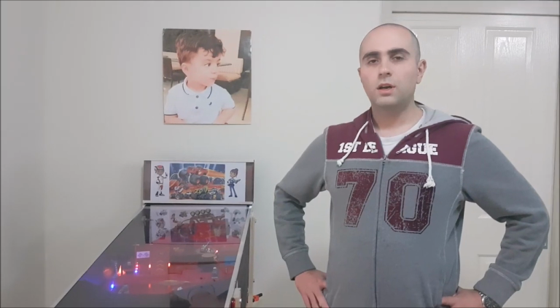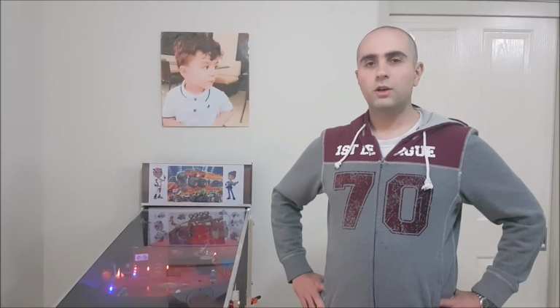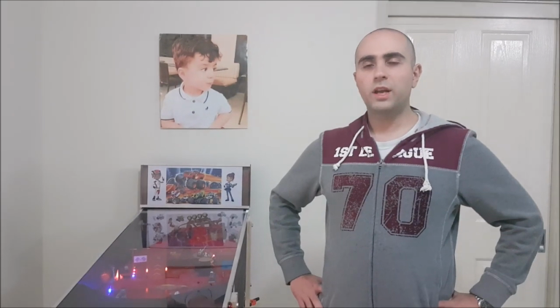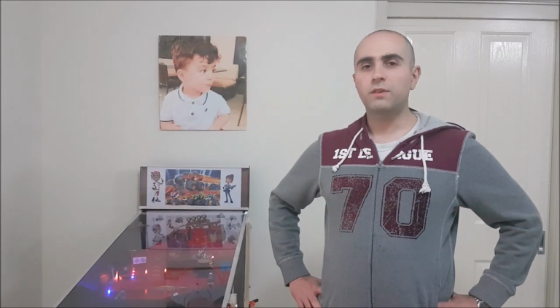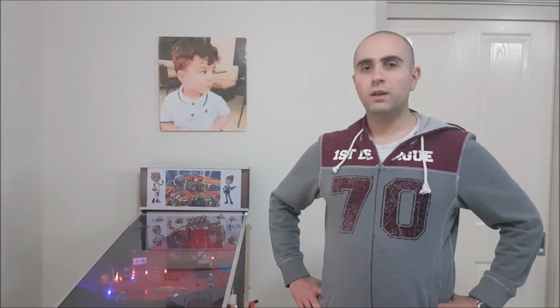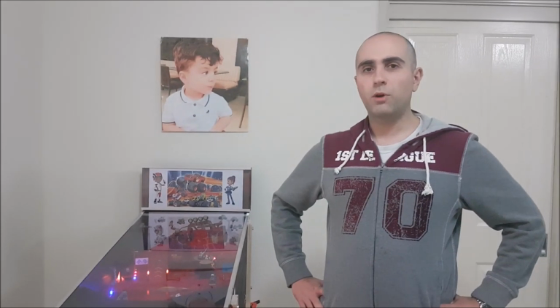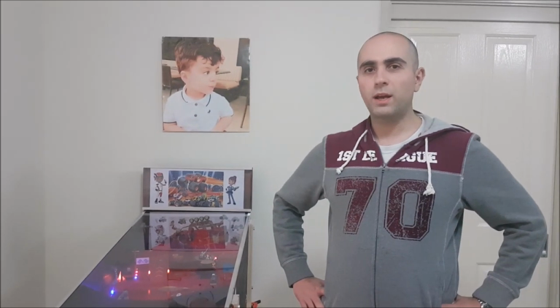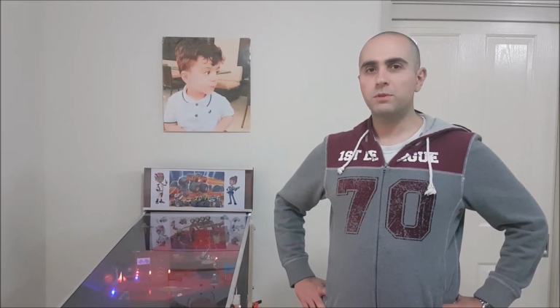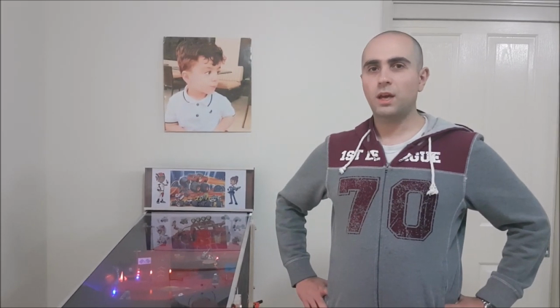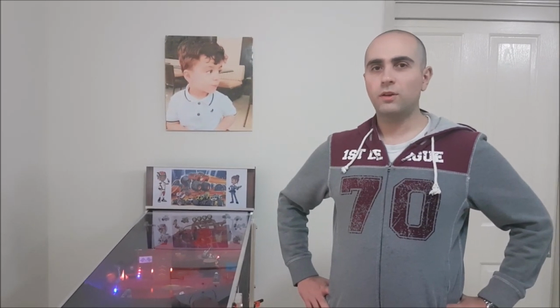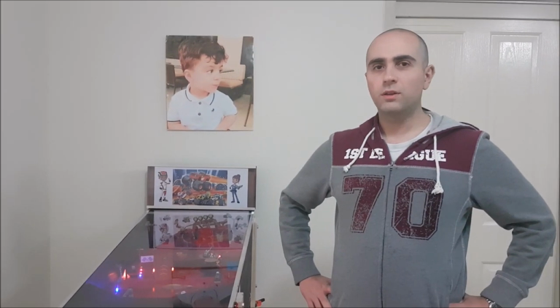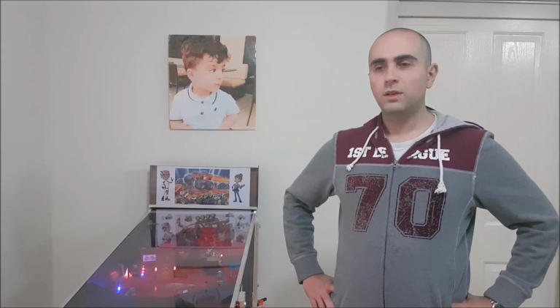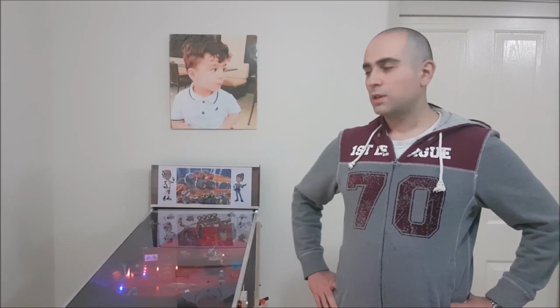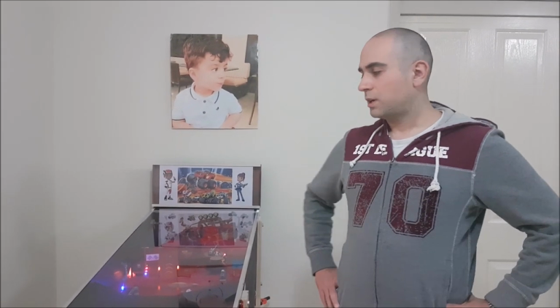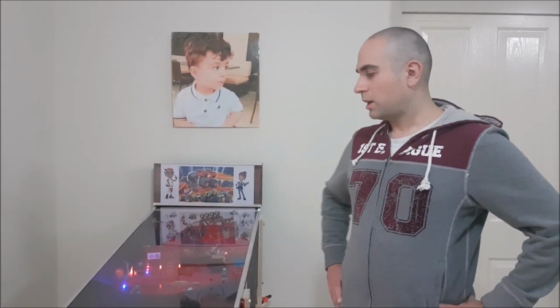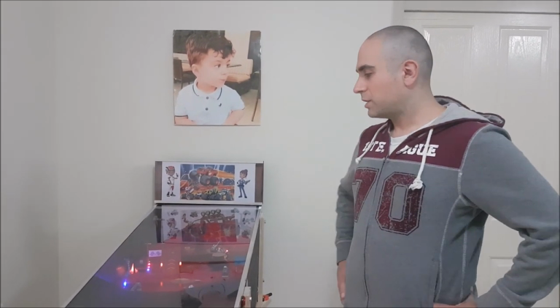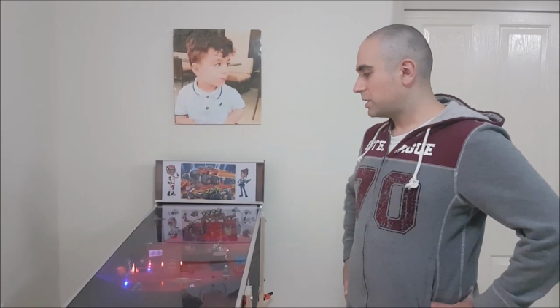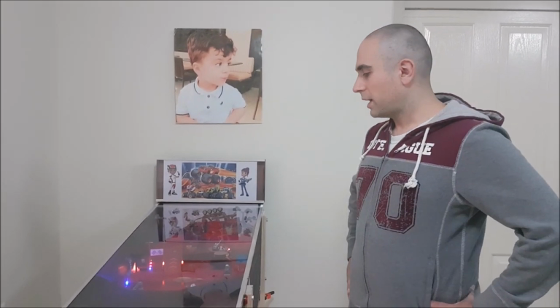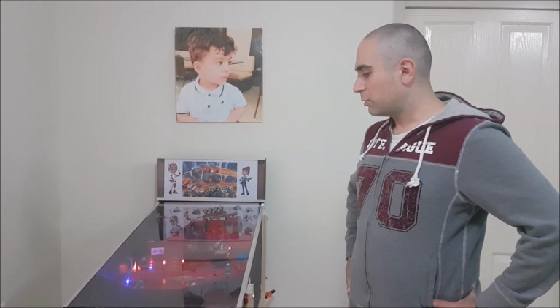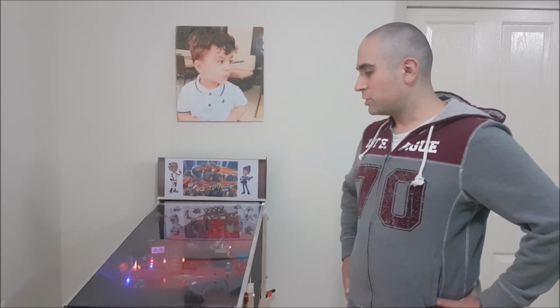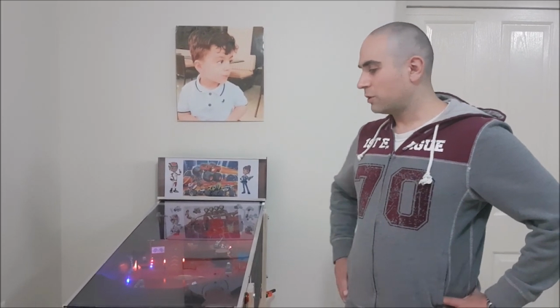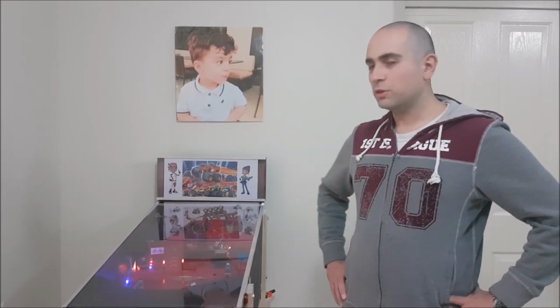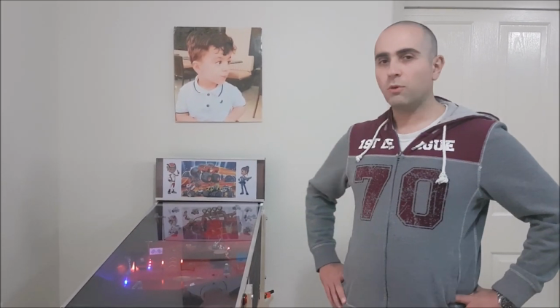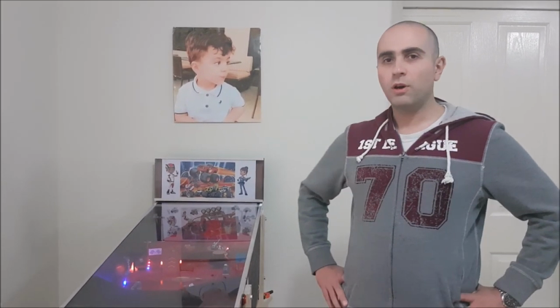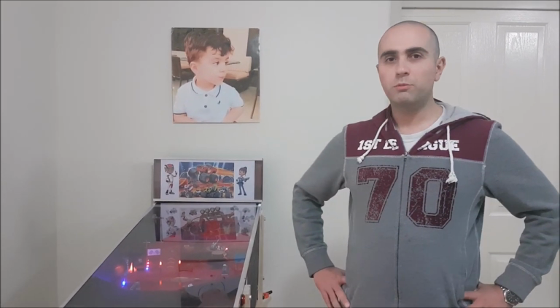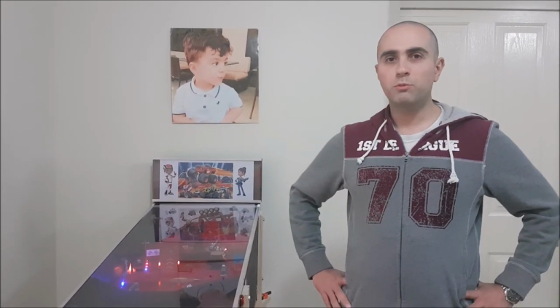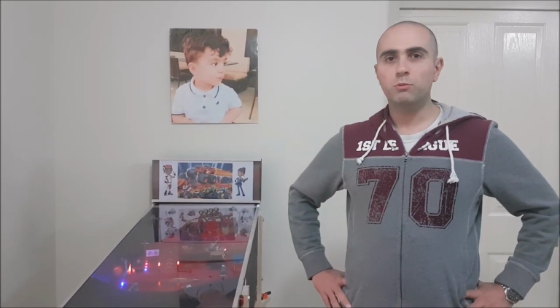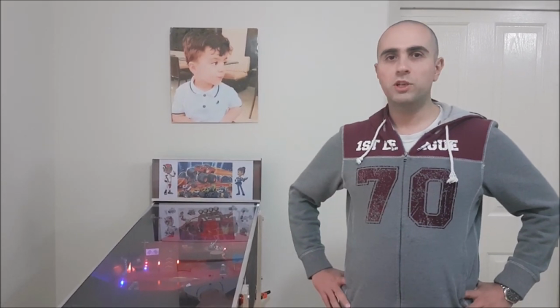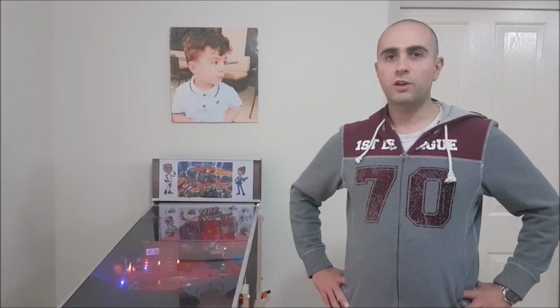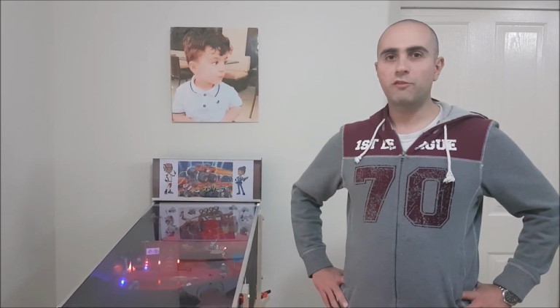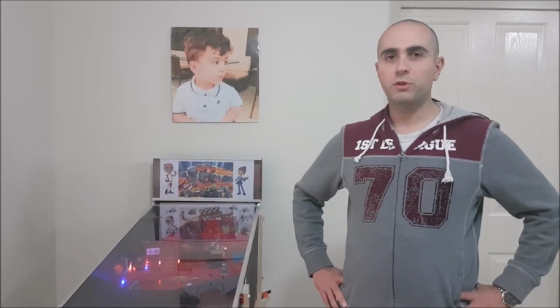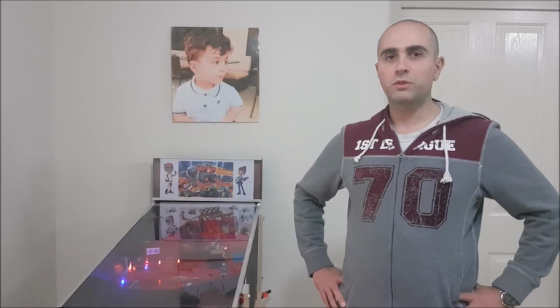Good evening, my name is Gazza. Today I'll be showing you my pinball machine that I've built.